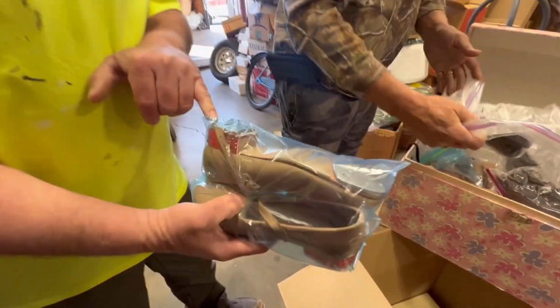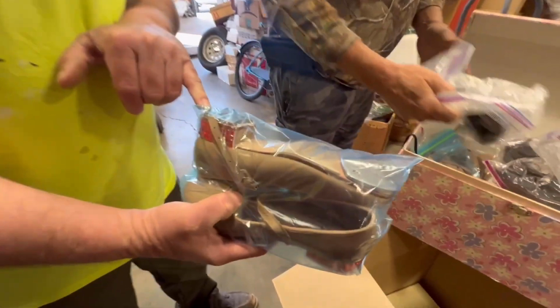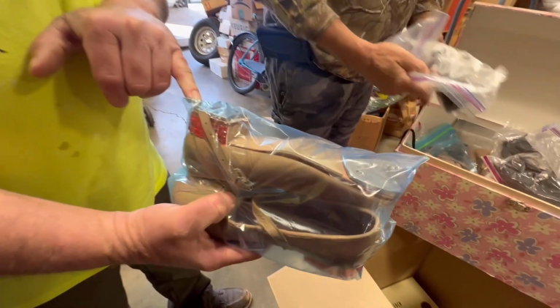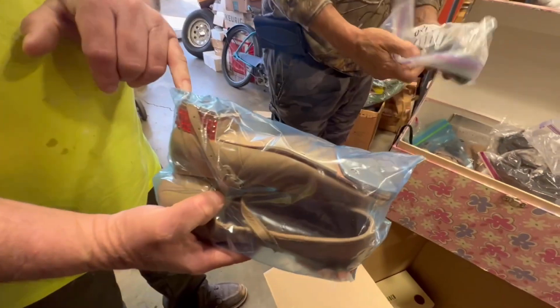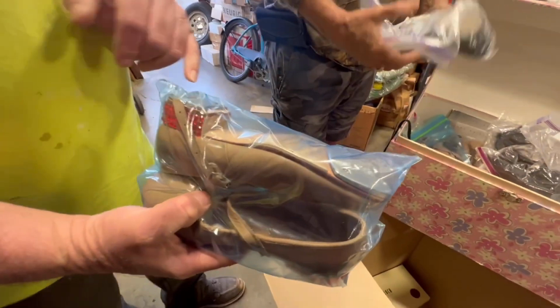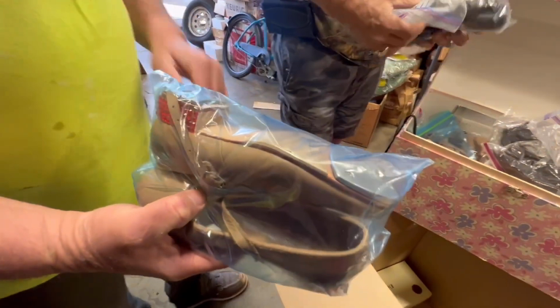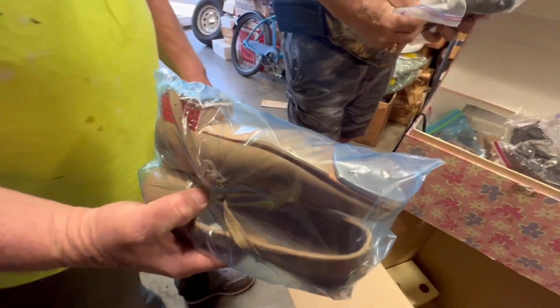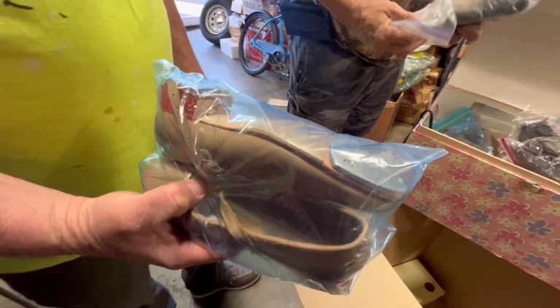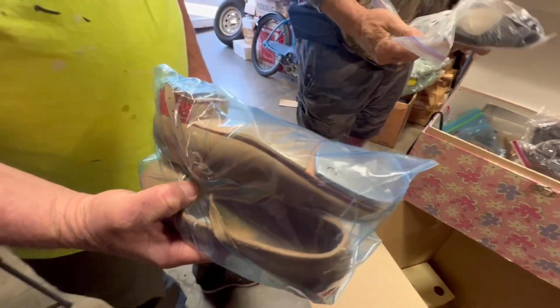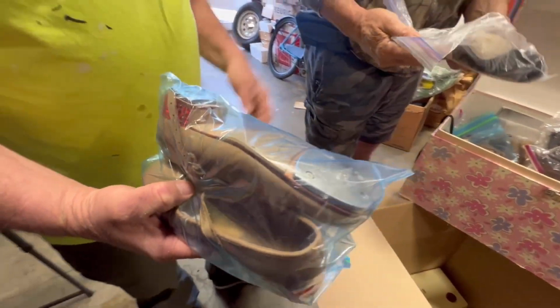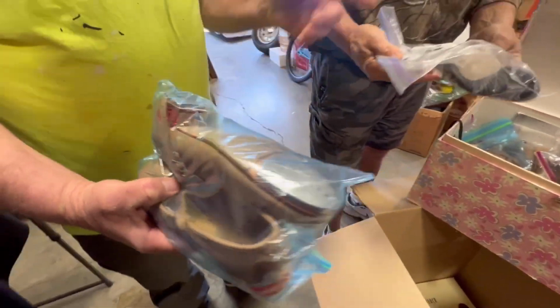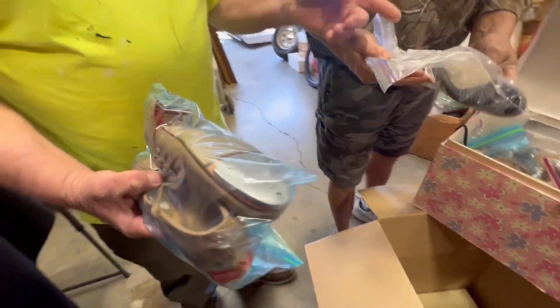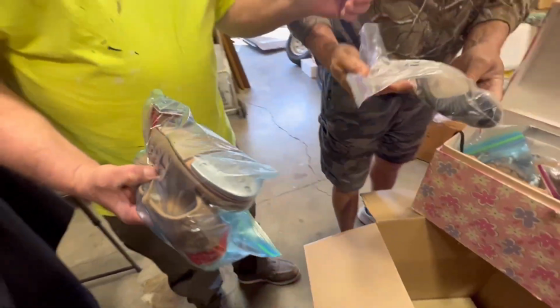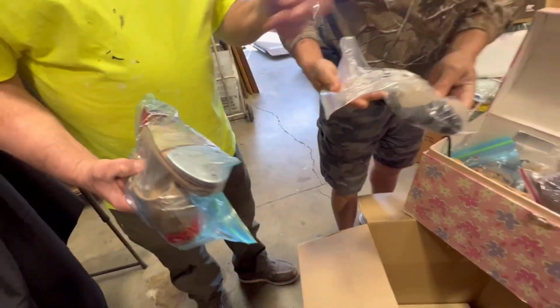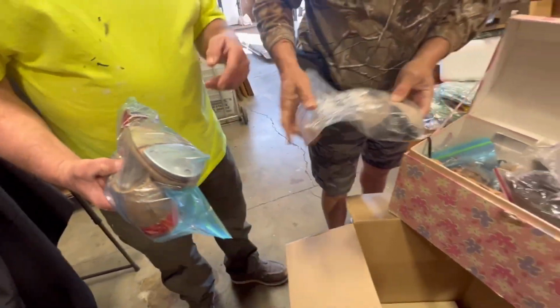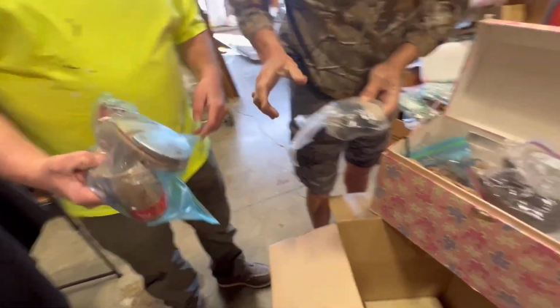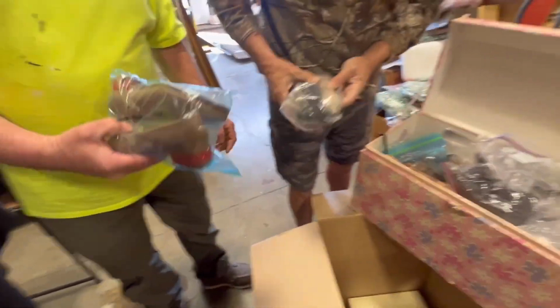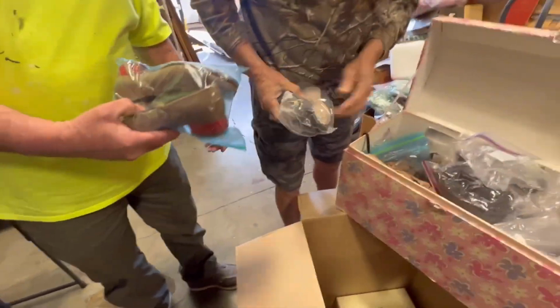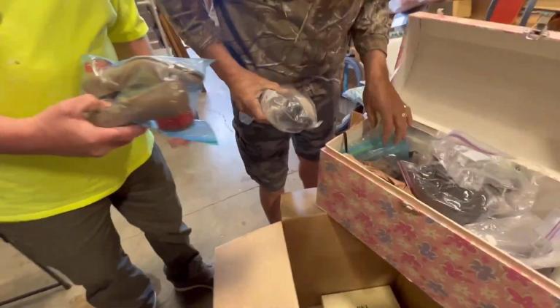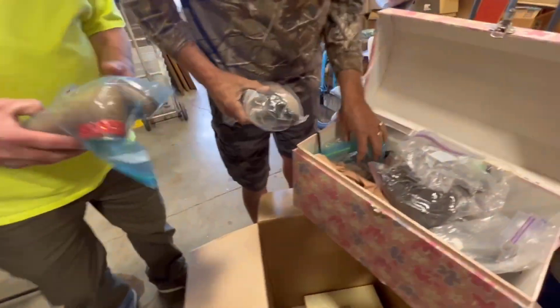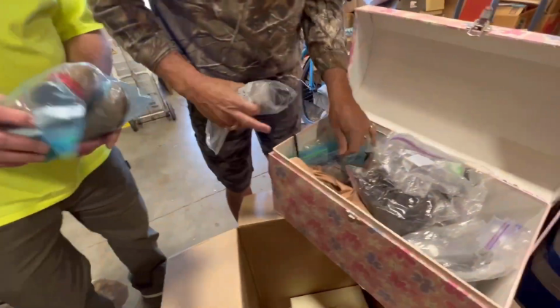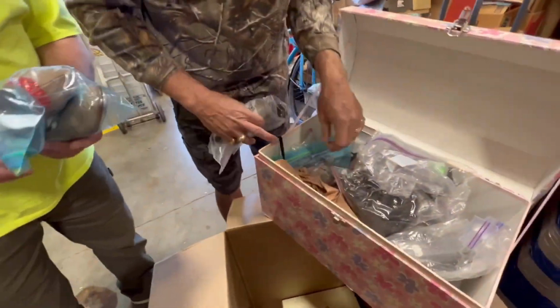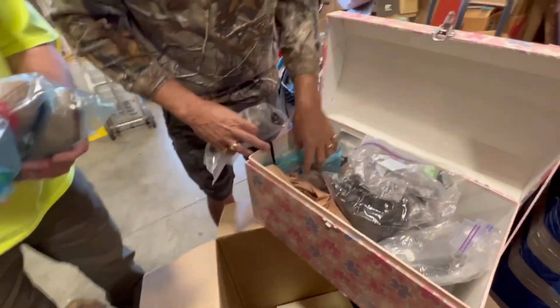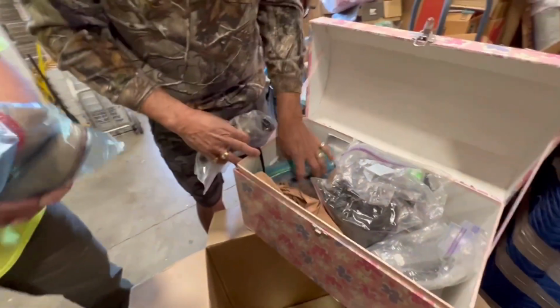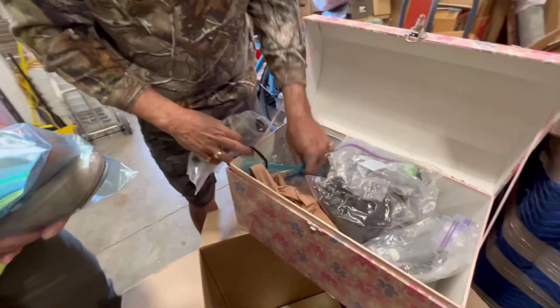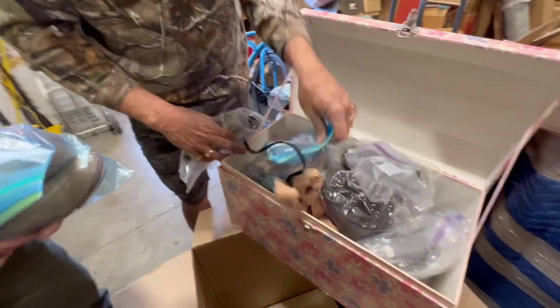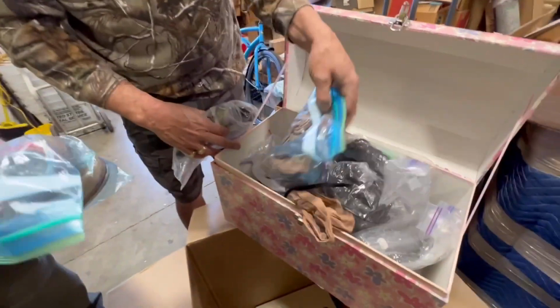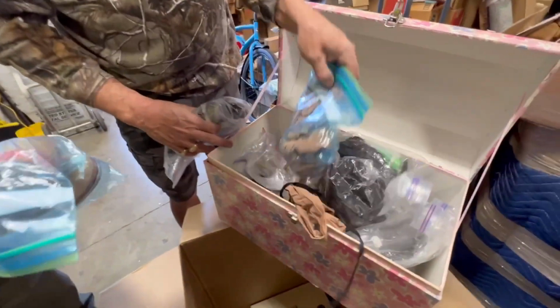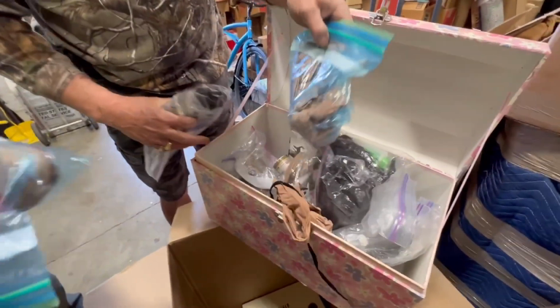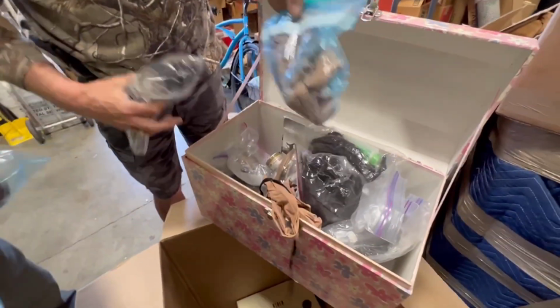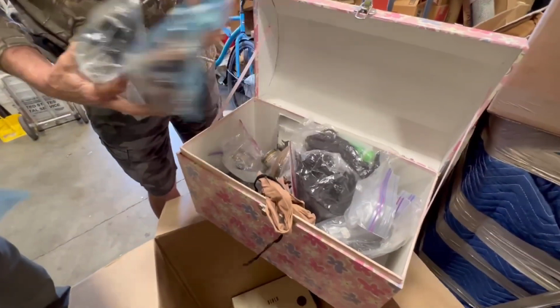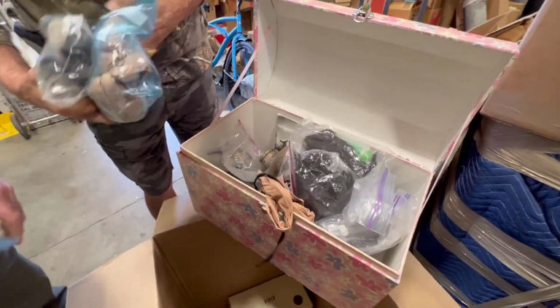Yeah, all right. The kids are doing the same — tapping shoes!